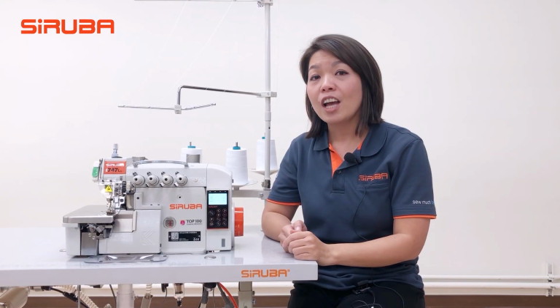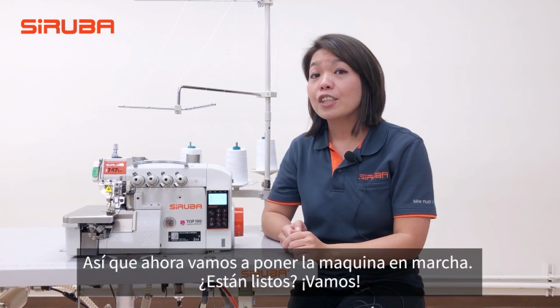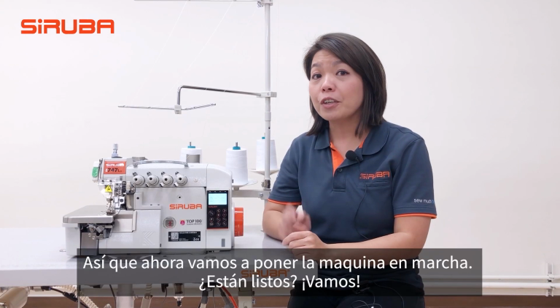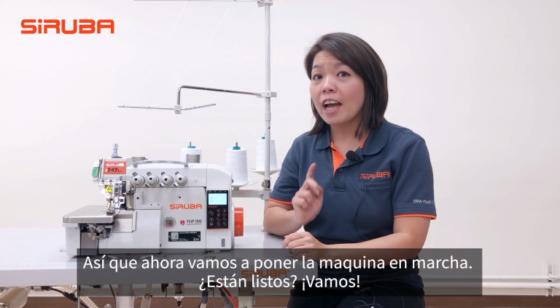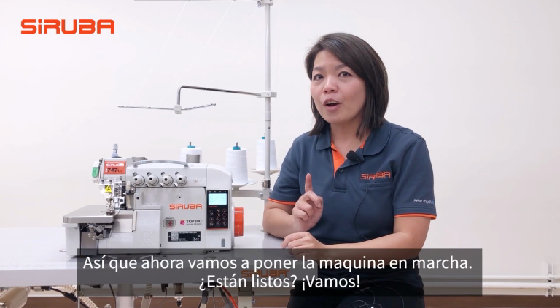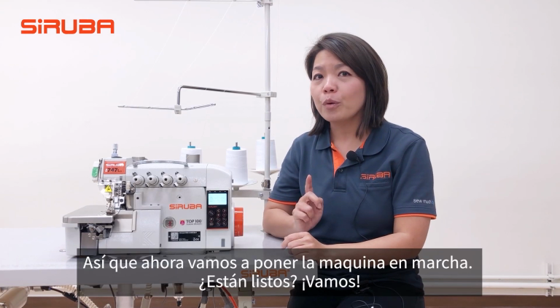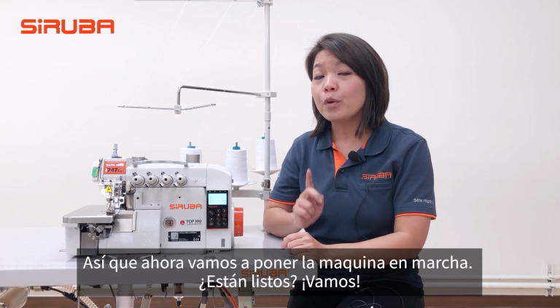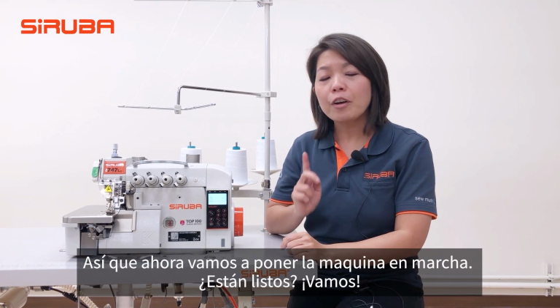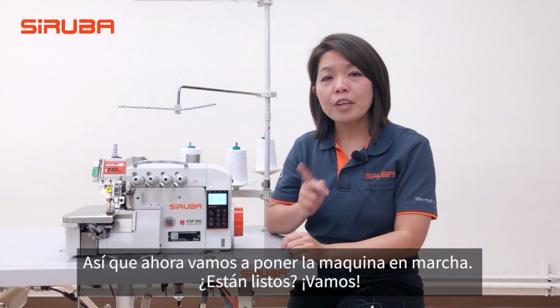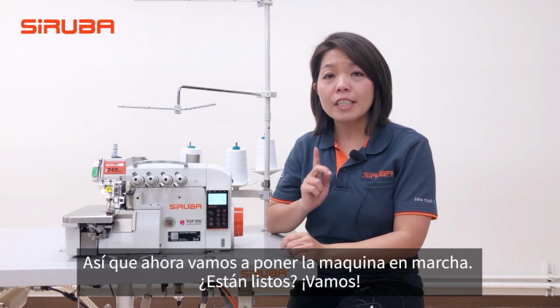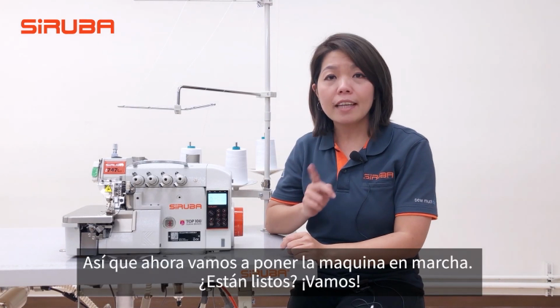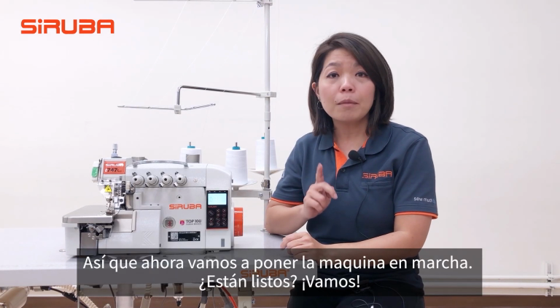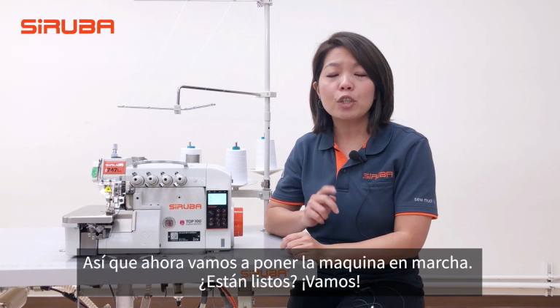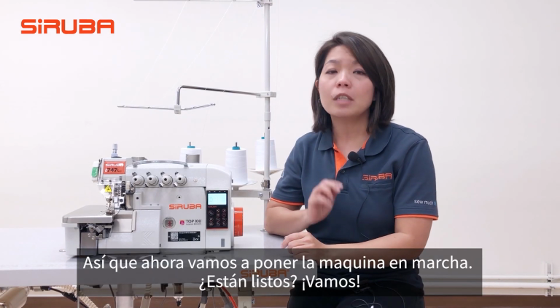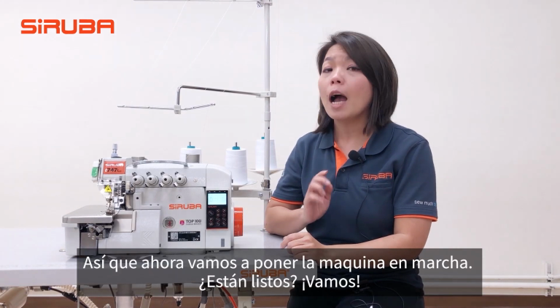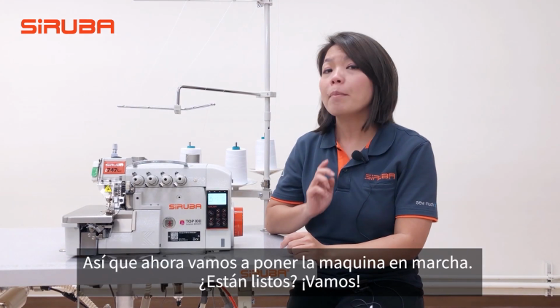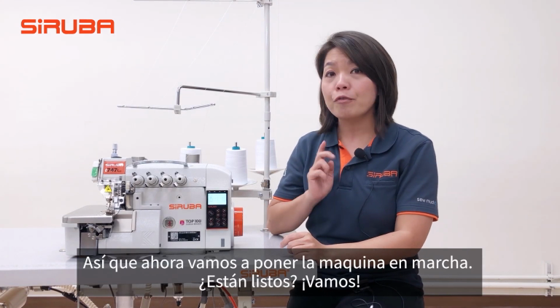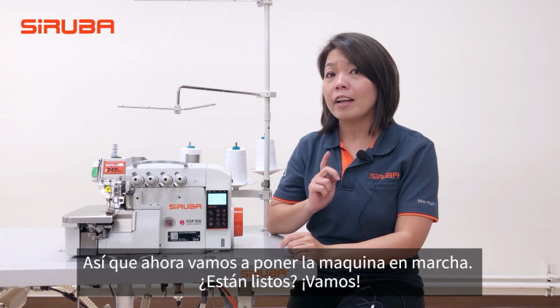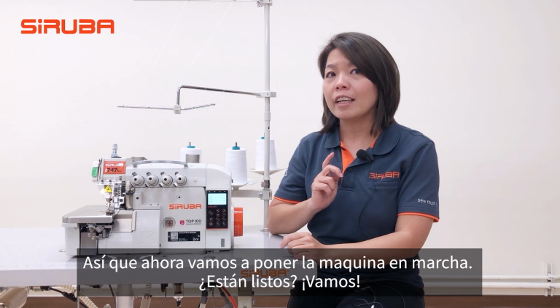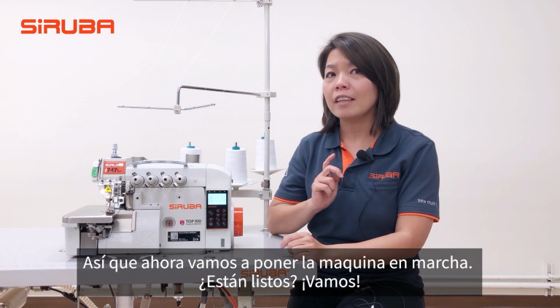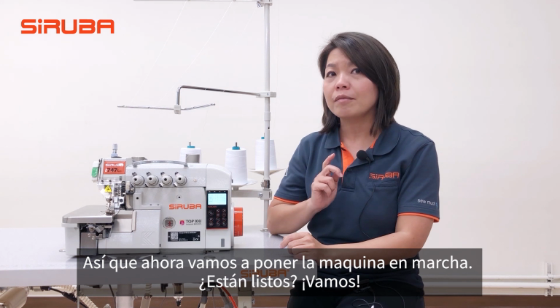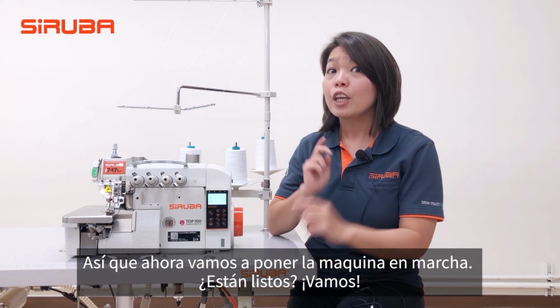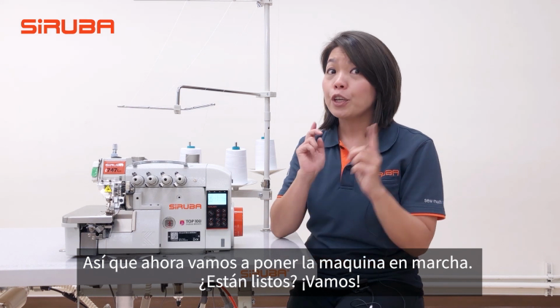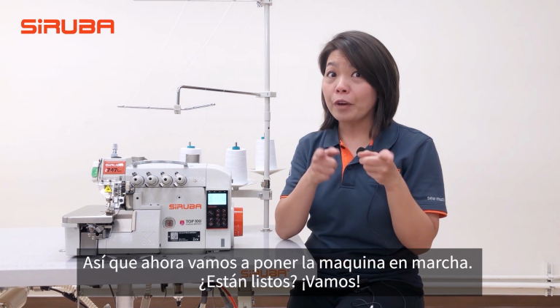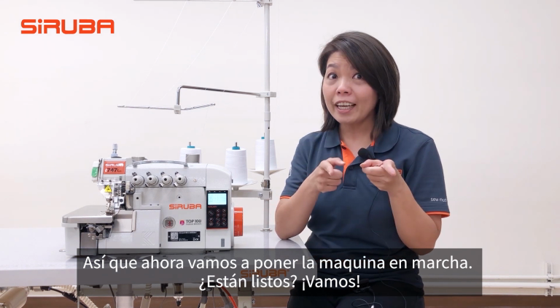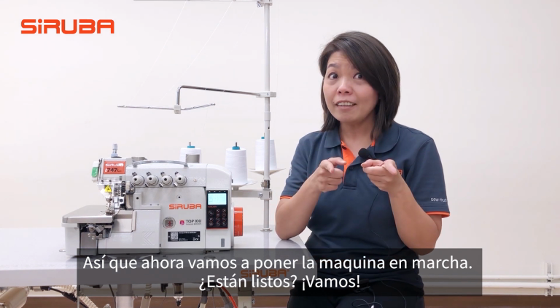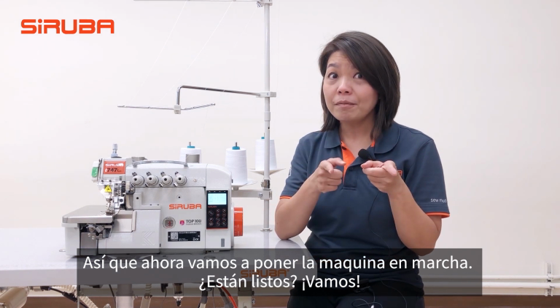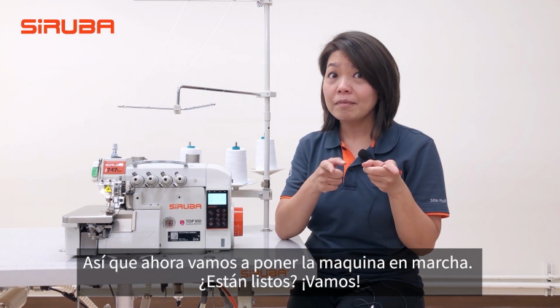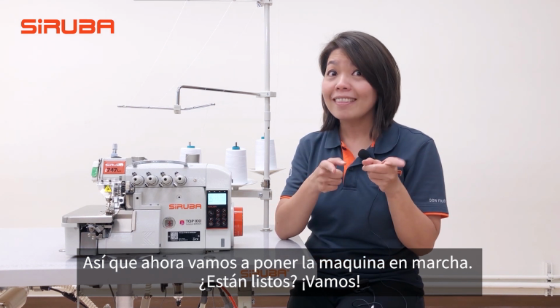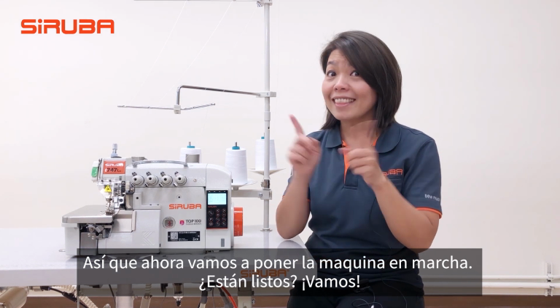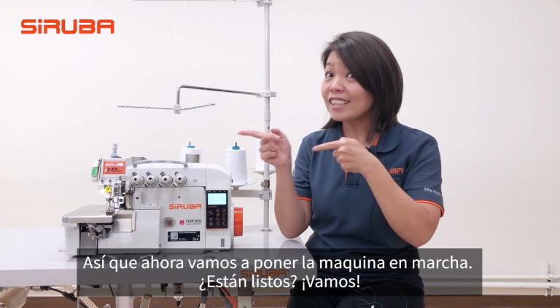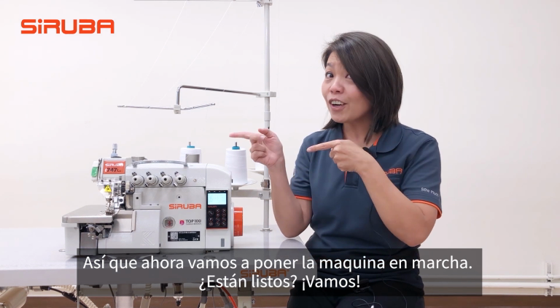Now we are going to get the machine up and running. You ready? Let's go!